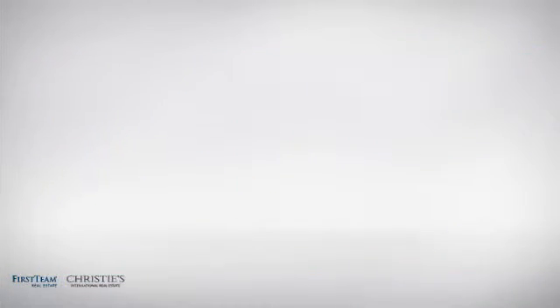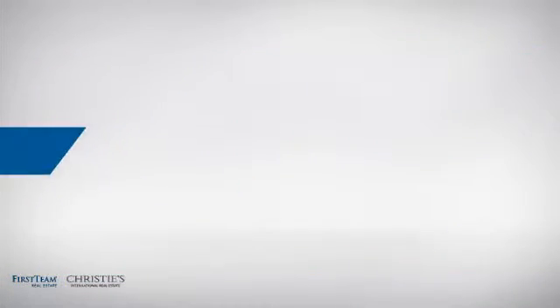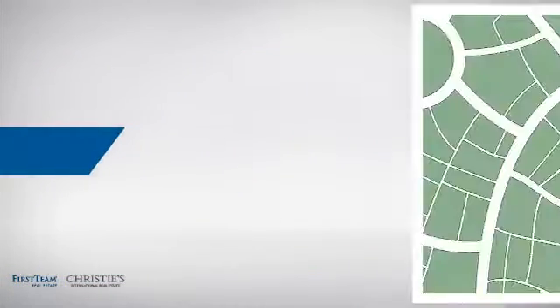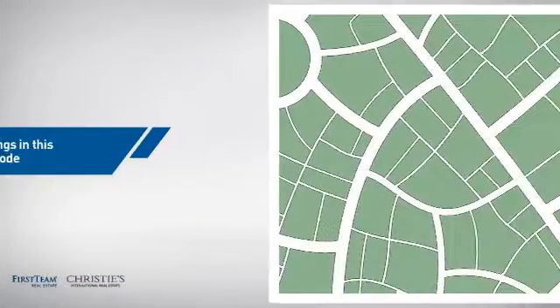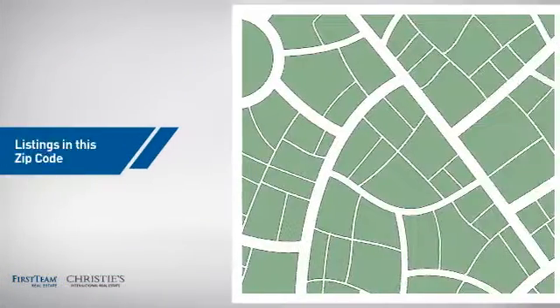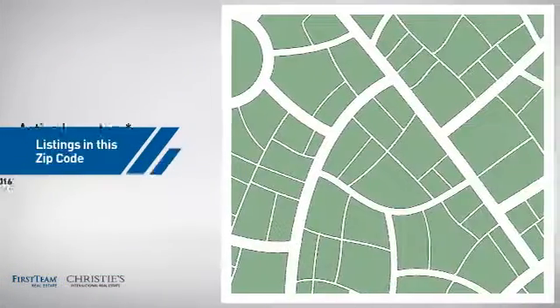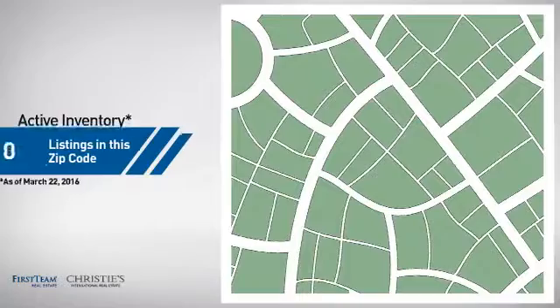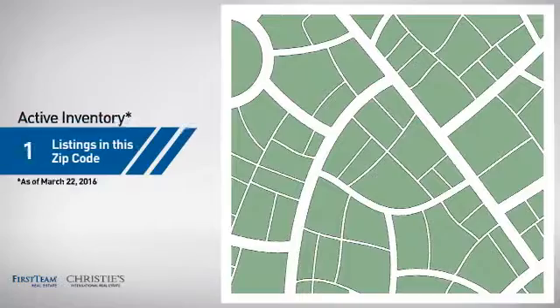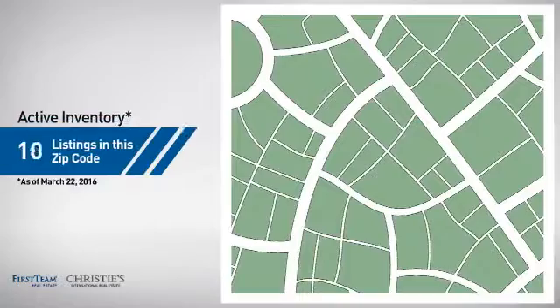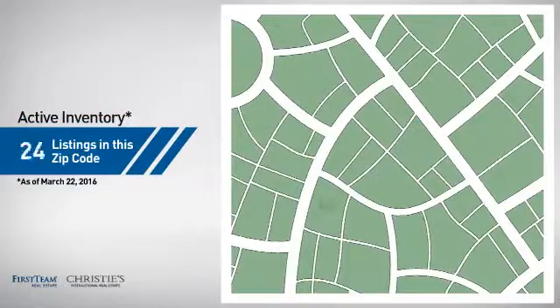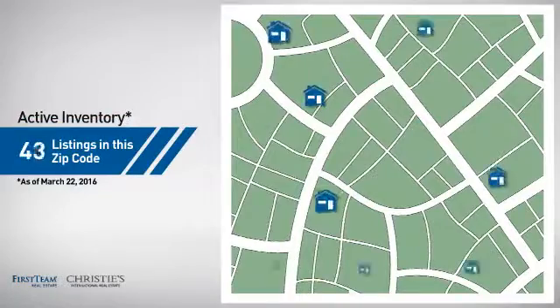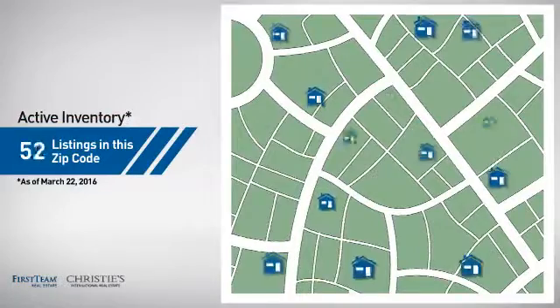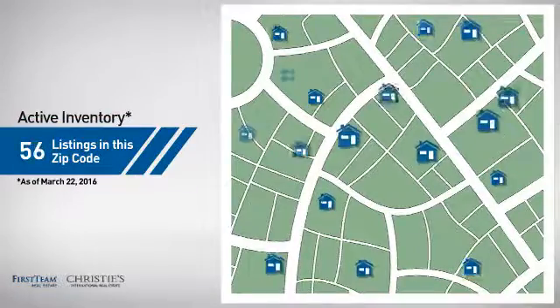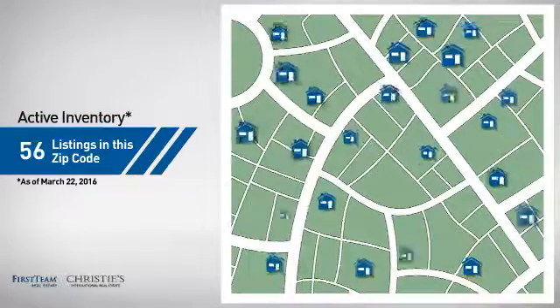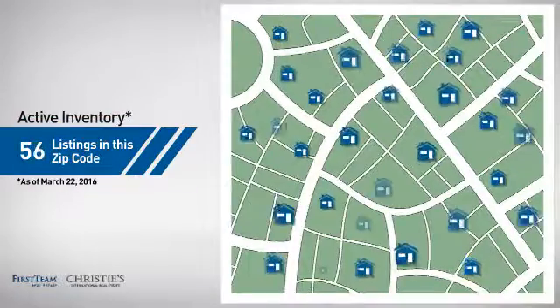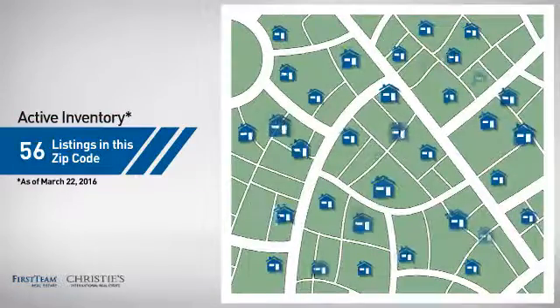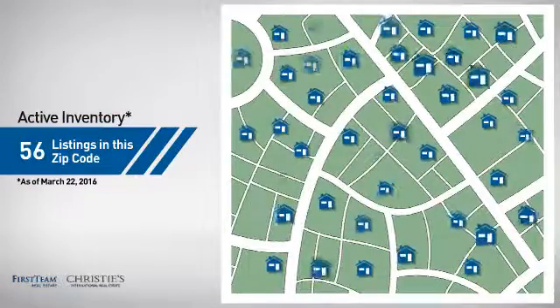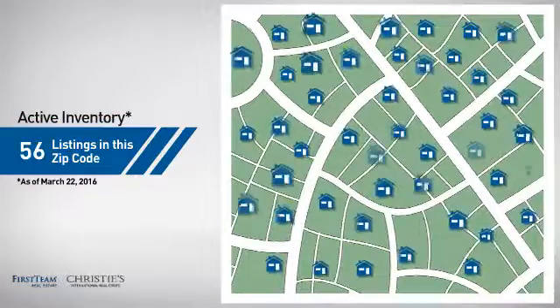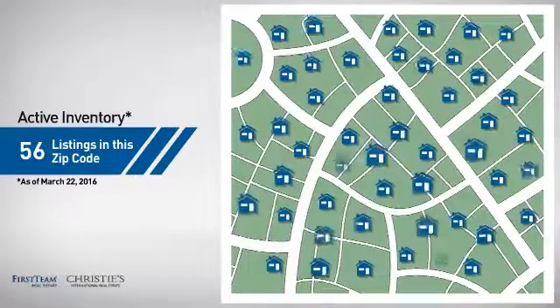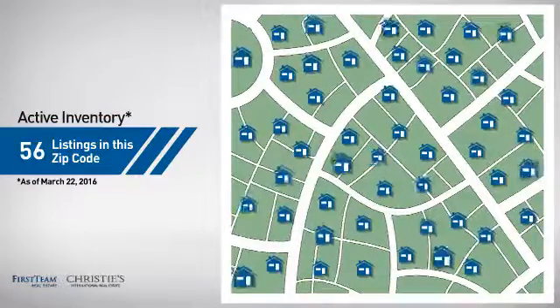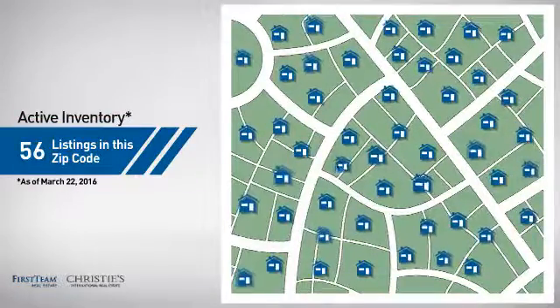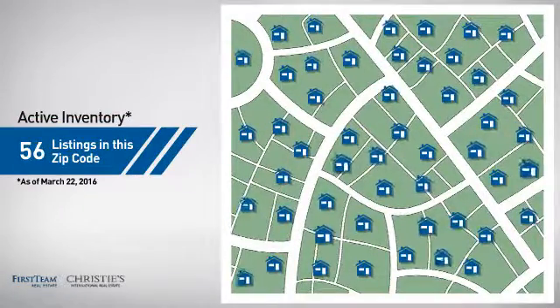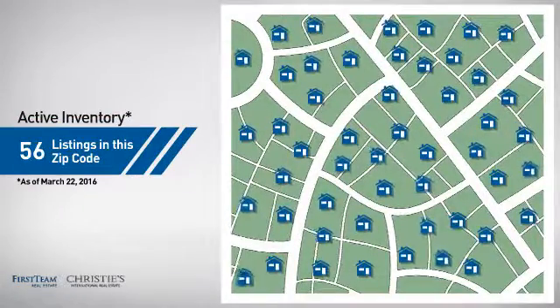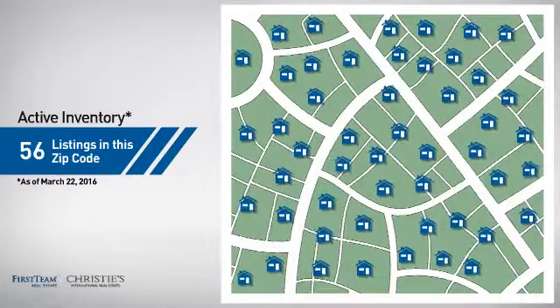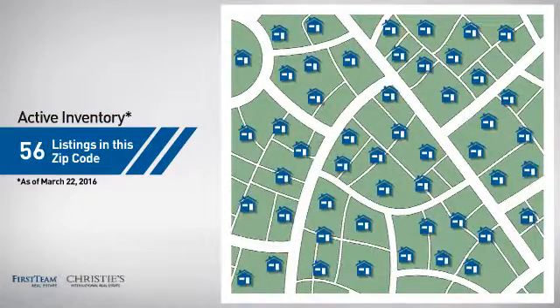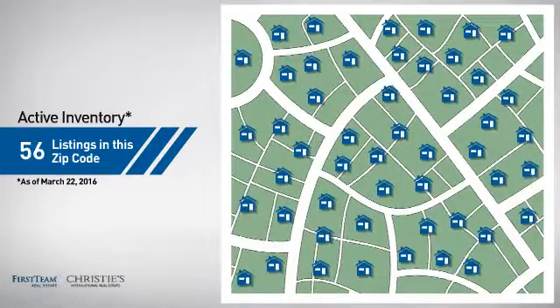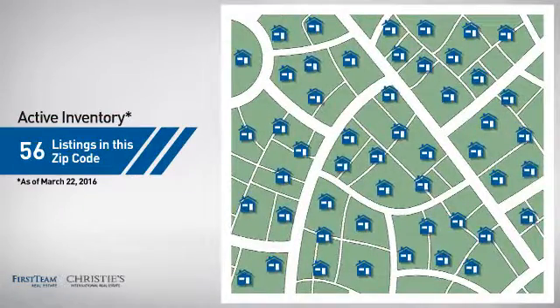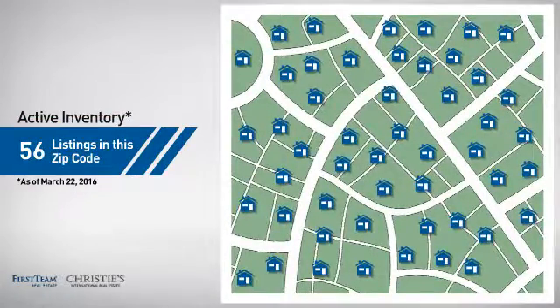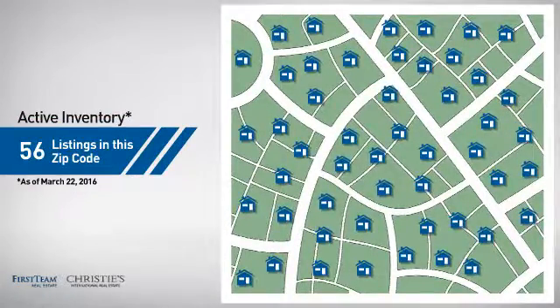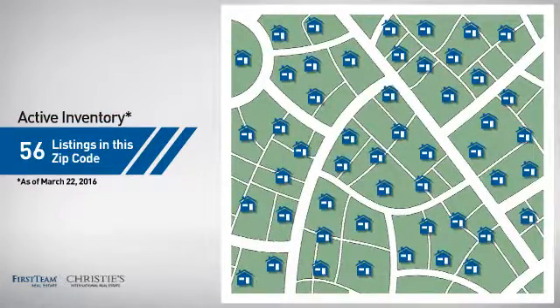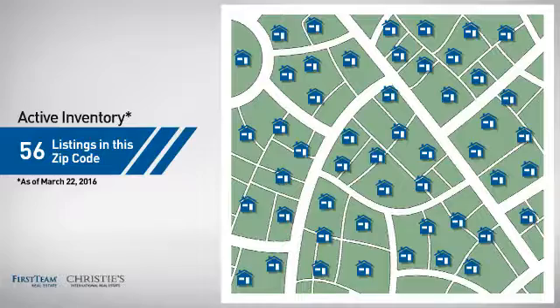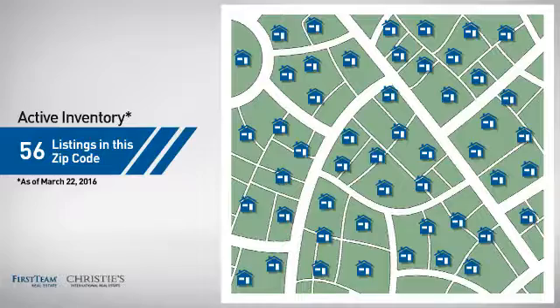Wondering how it stacks up against the competition? There are now just over 55 homes on the market within this zip code.